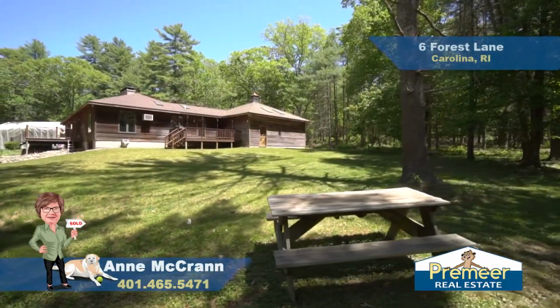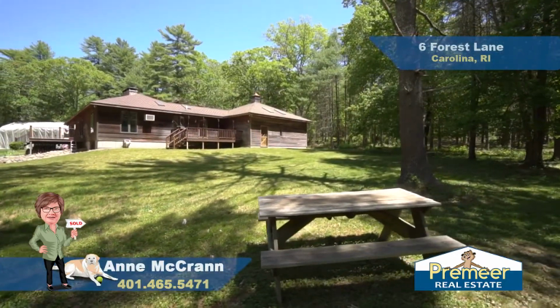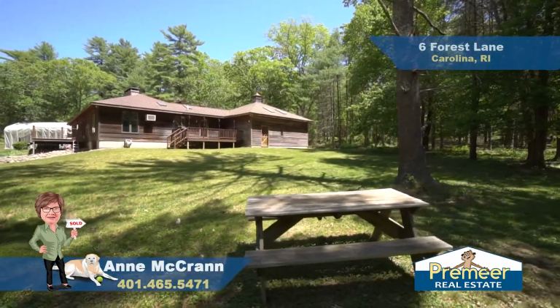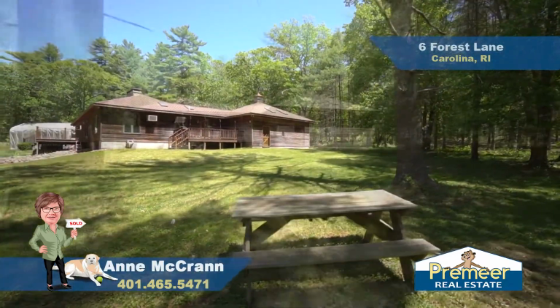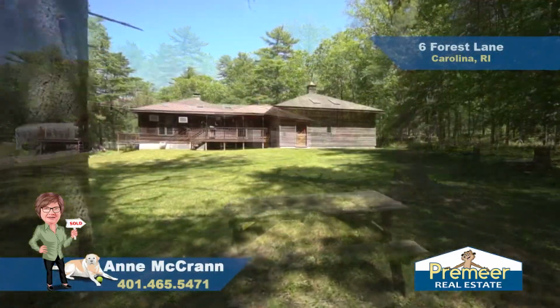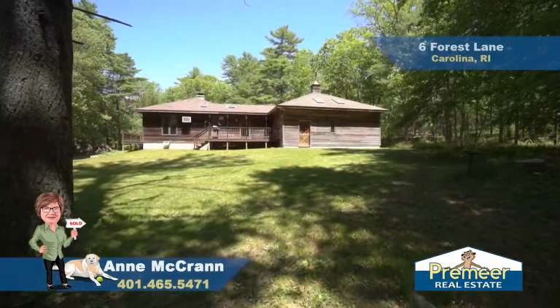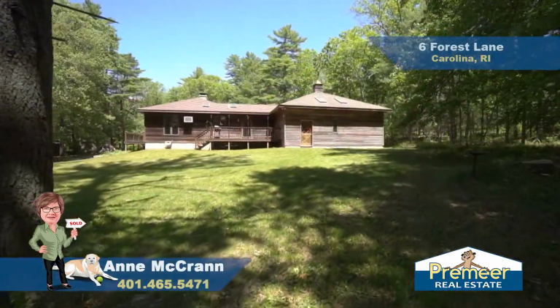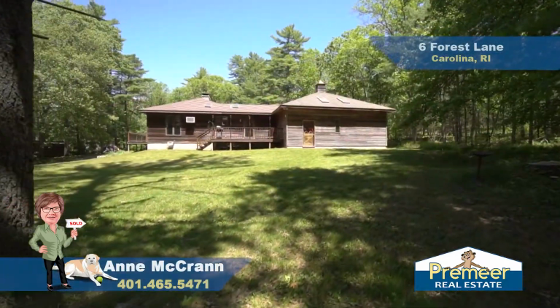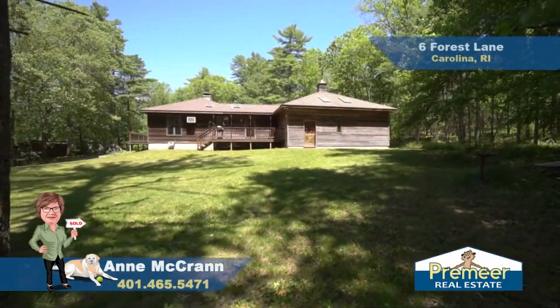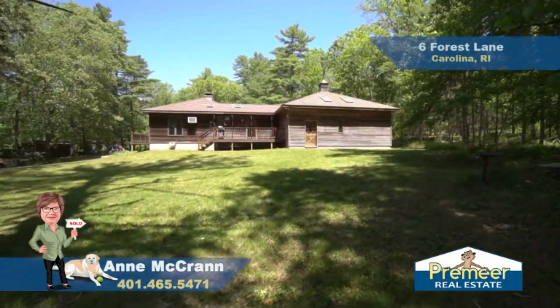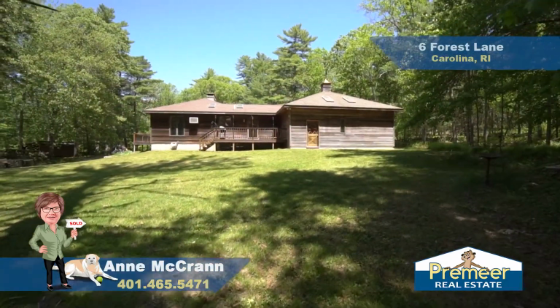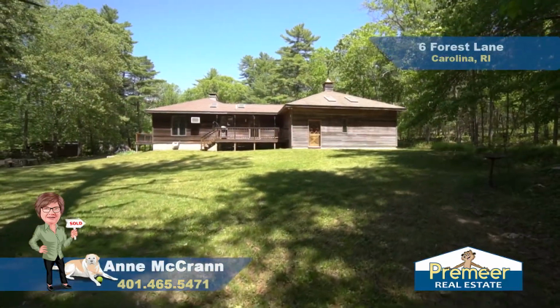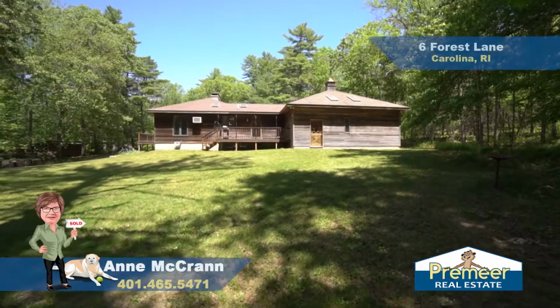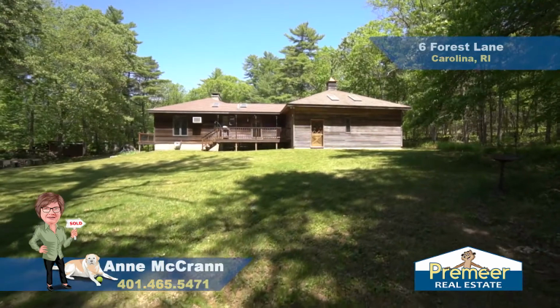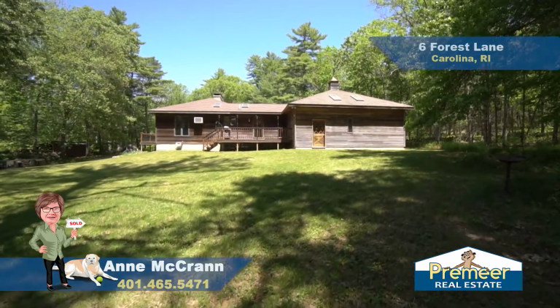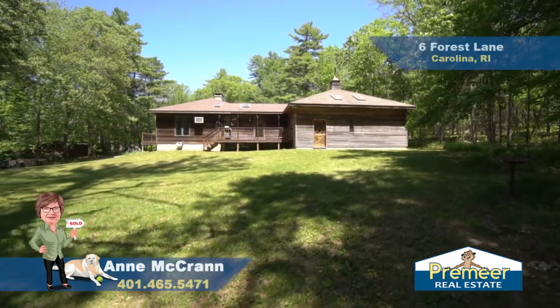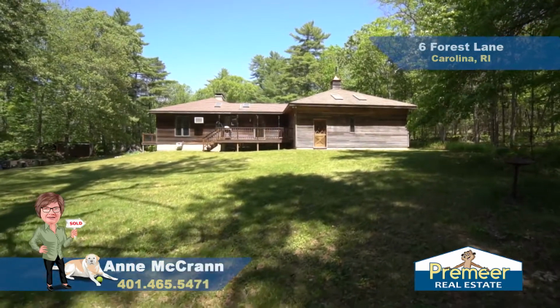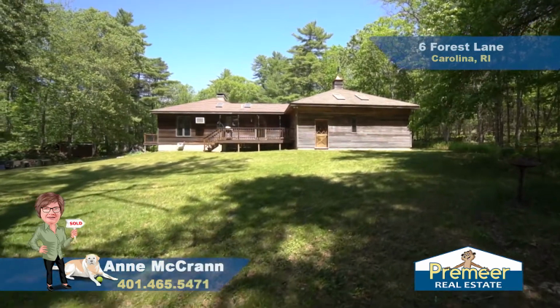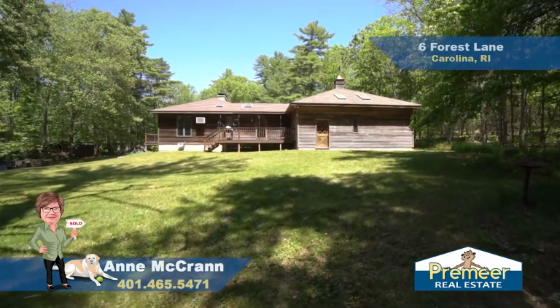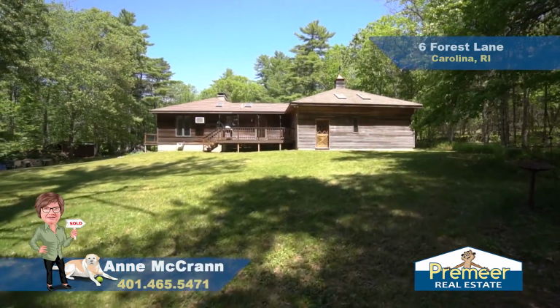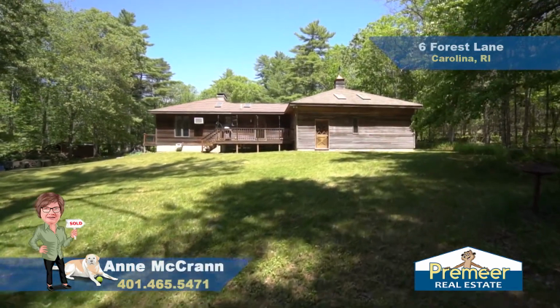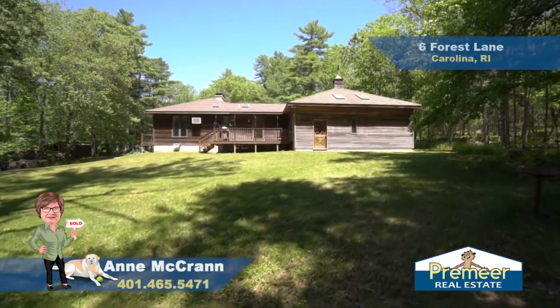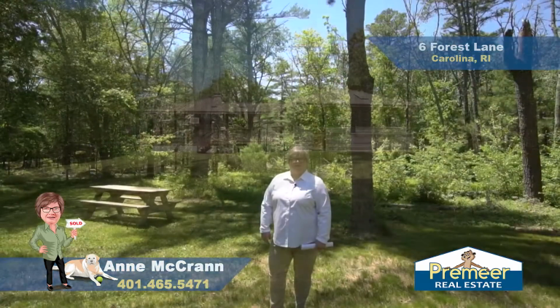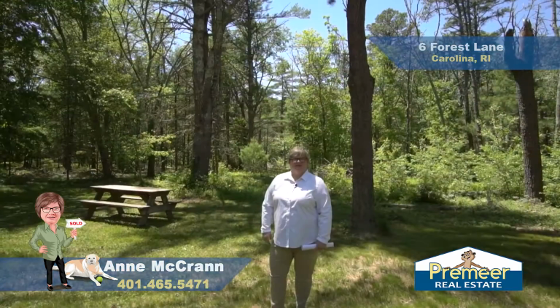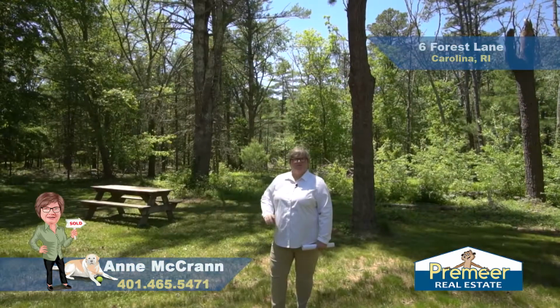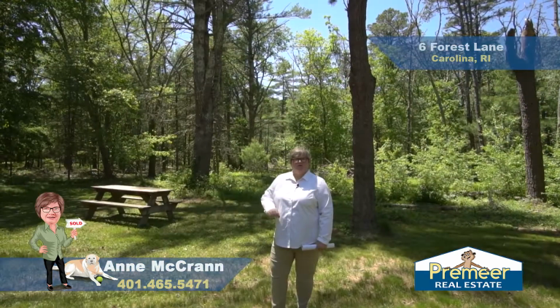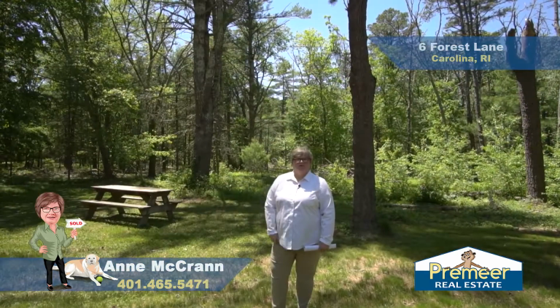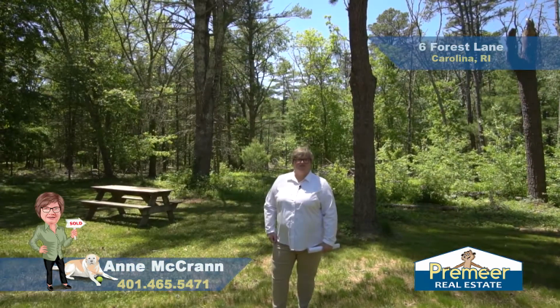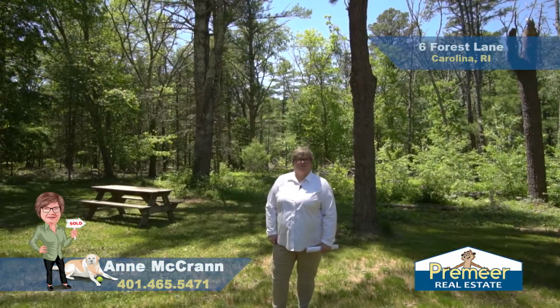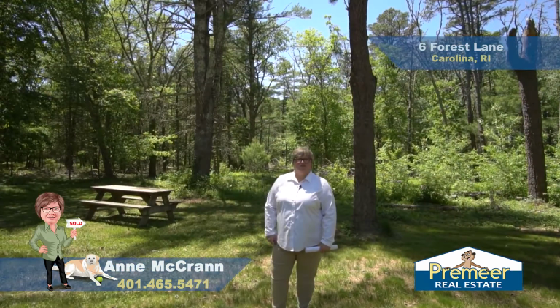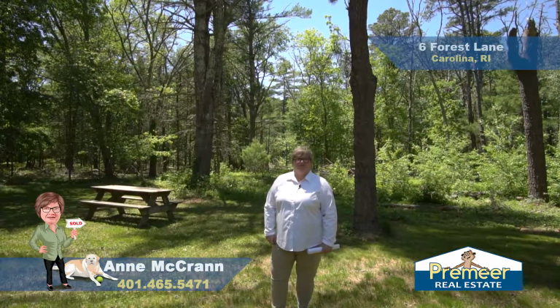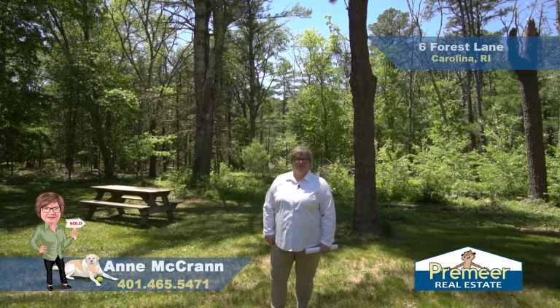This is 6 Forest Lane in Carolina, Rhode Island. My name is Anne McCran with Premier Real Estate. Give me a call so we can get you in here for a private showing.